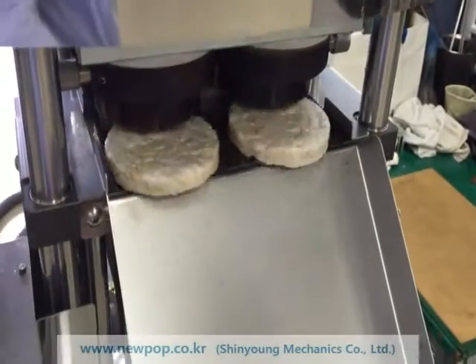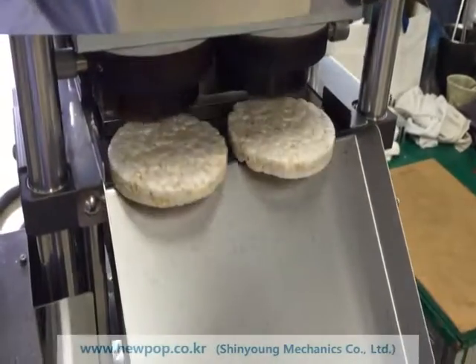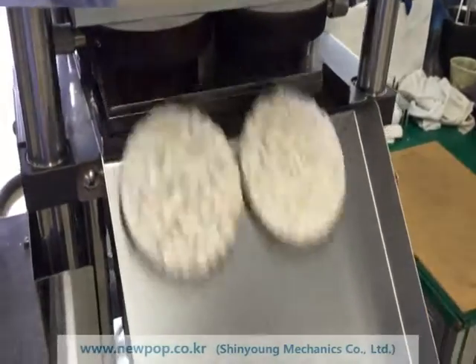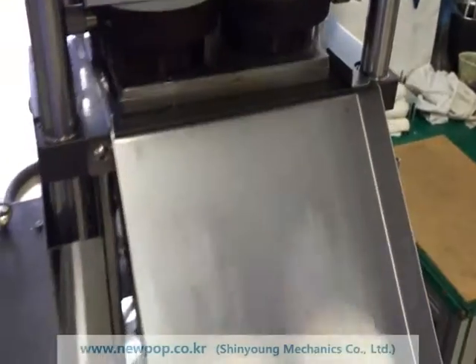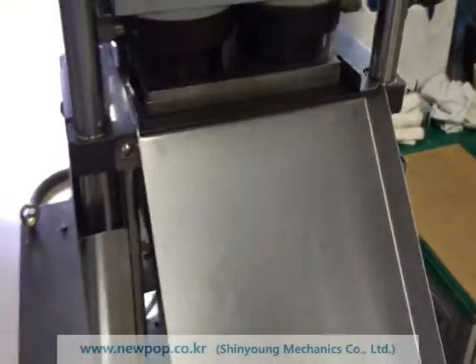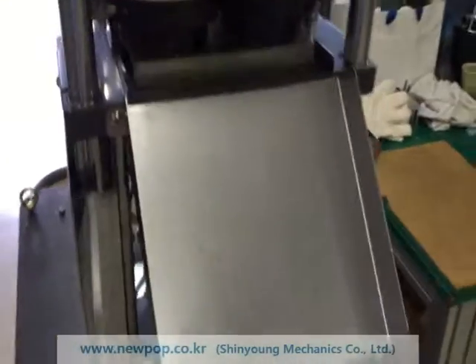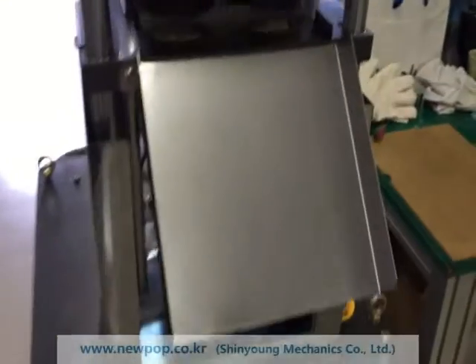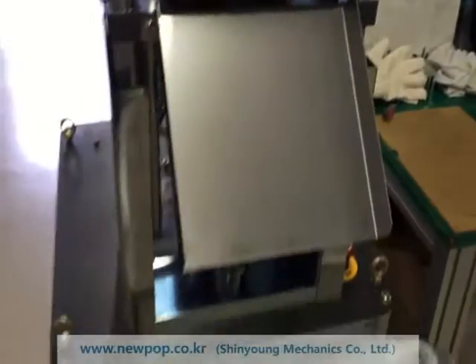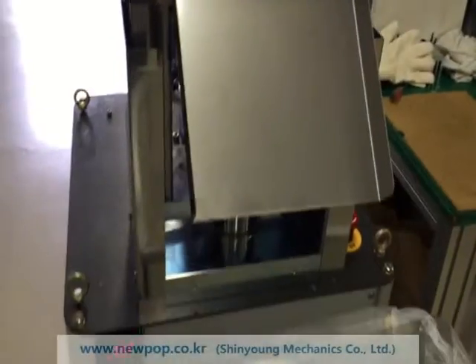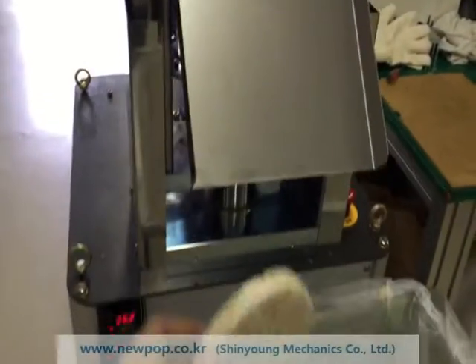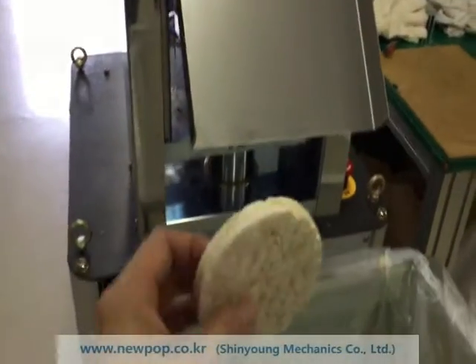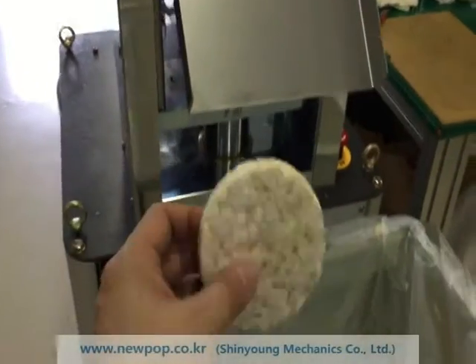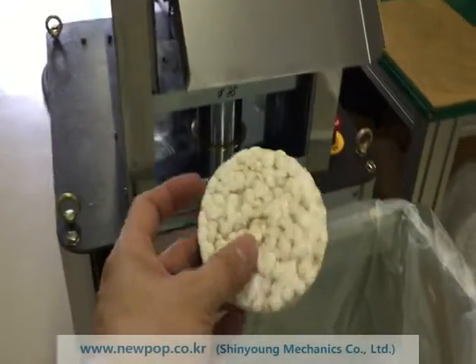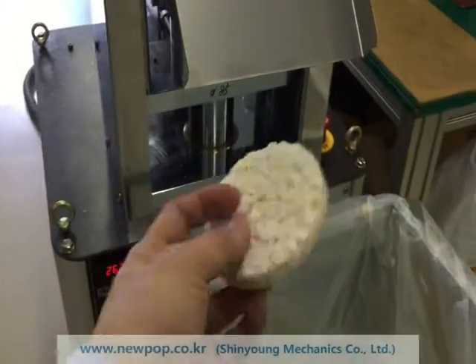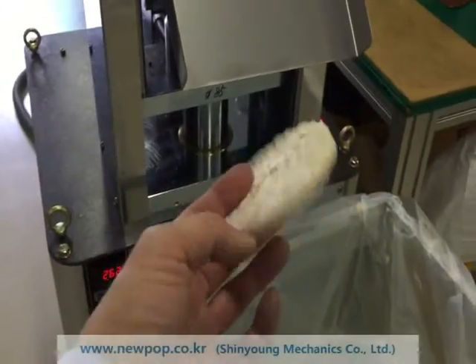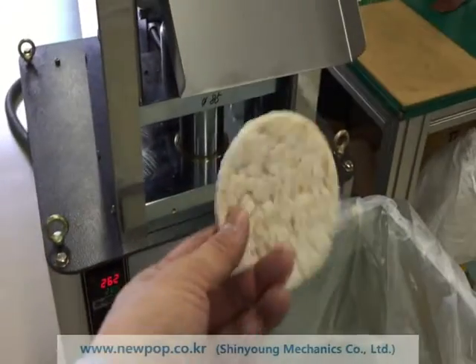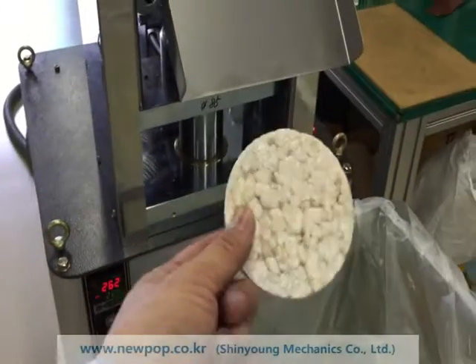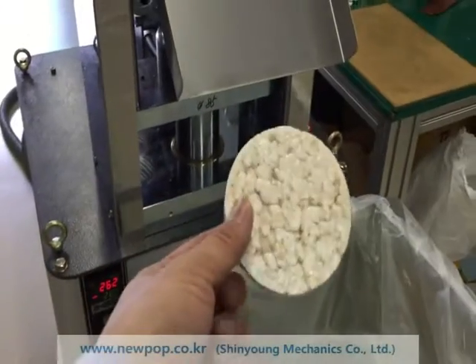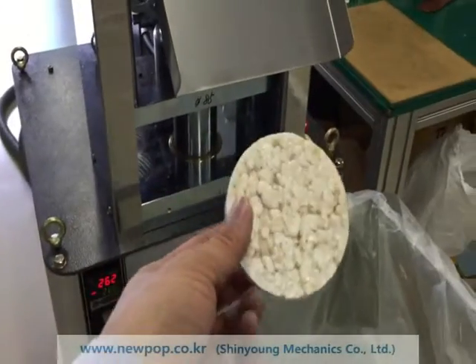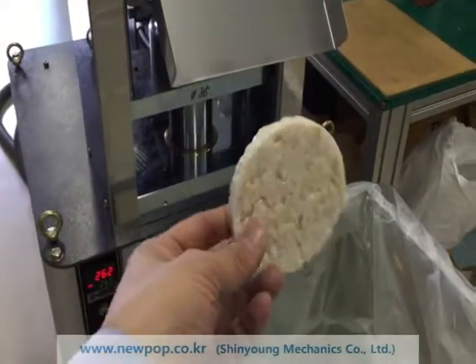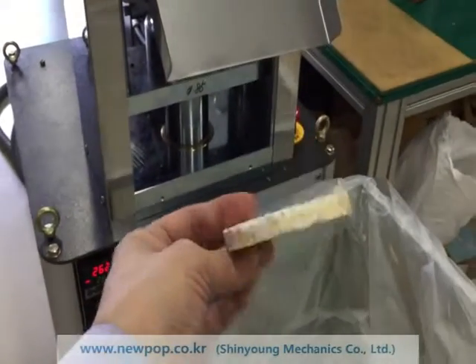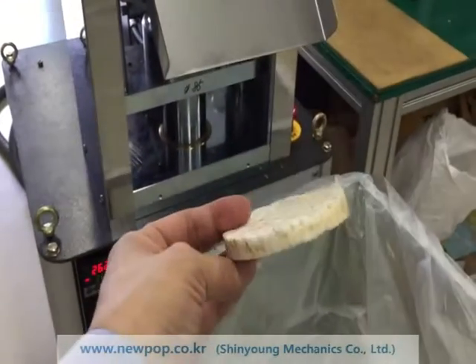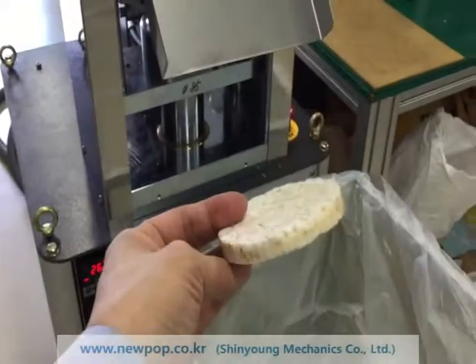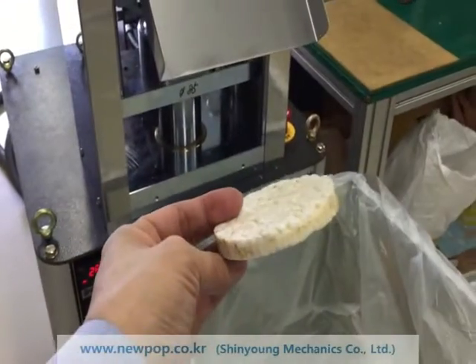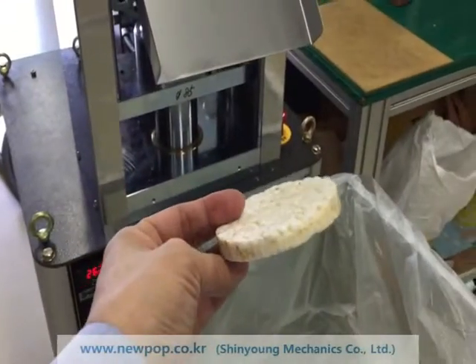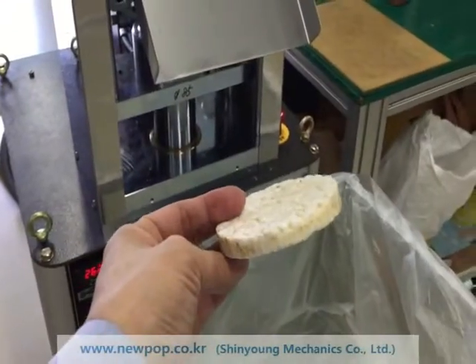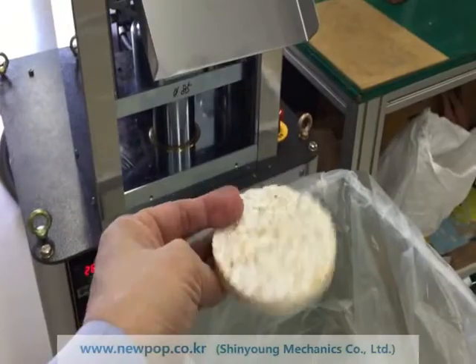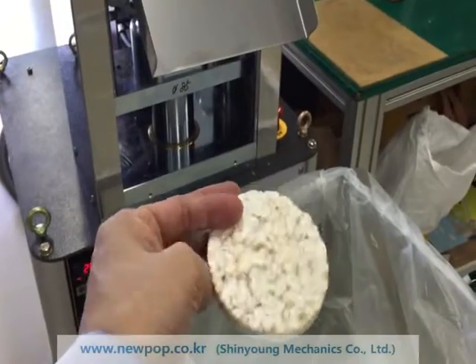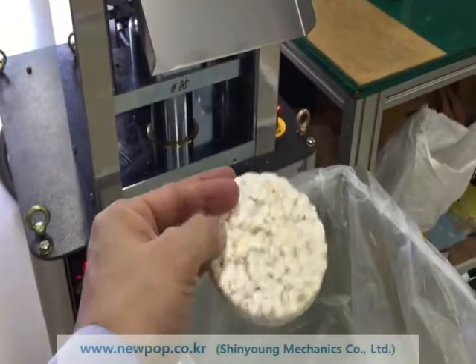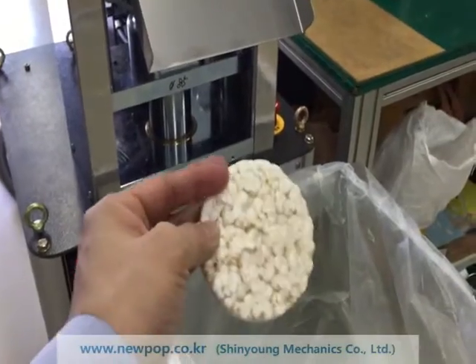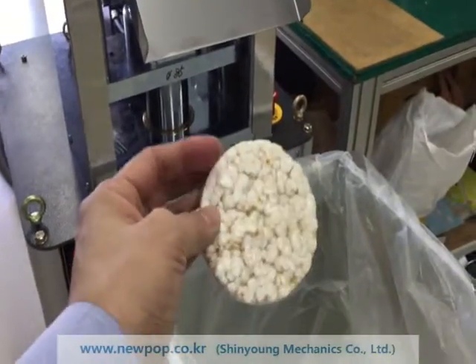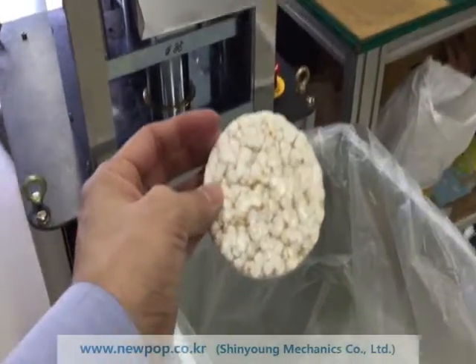It is a very compact machine and easy to use. Thank you.